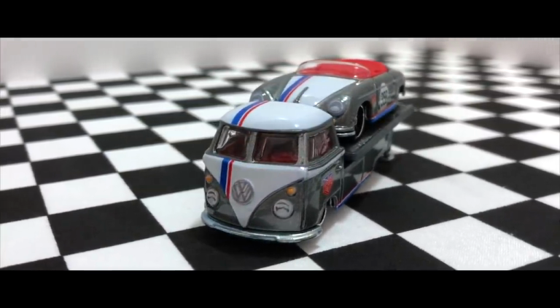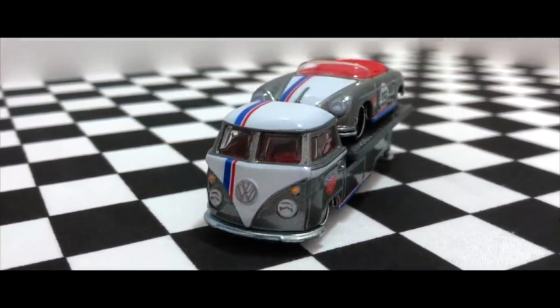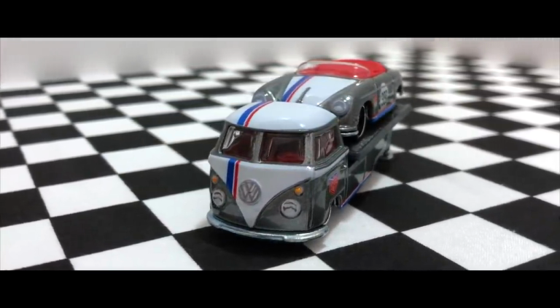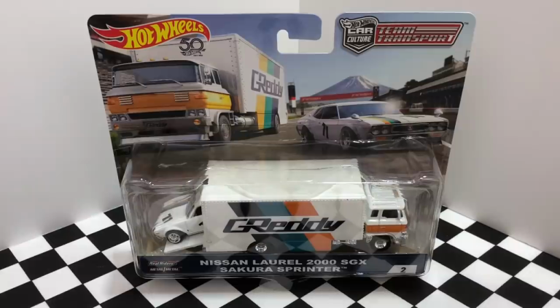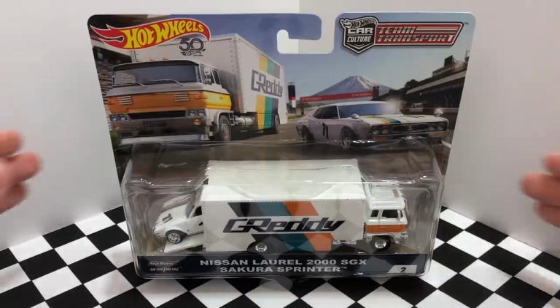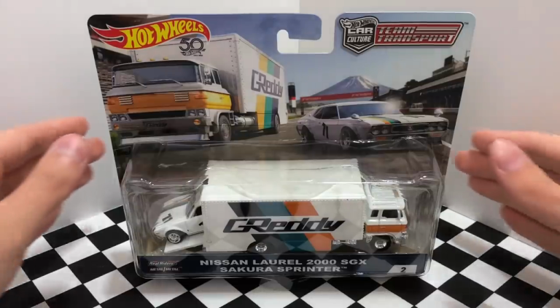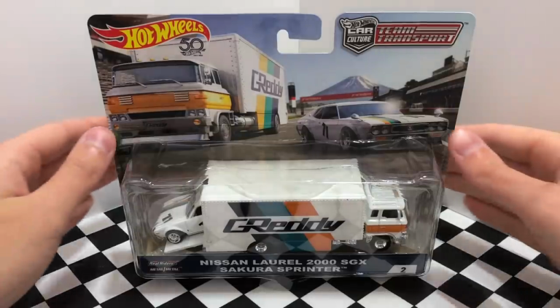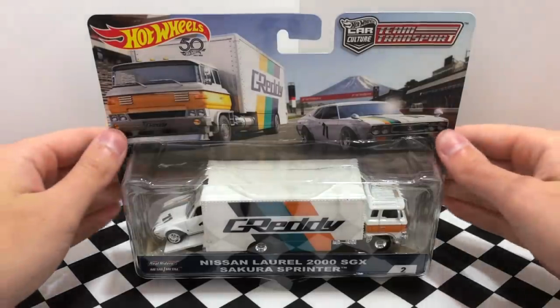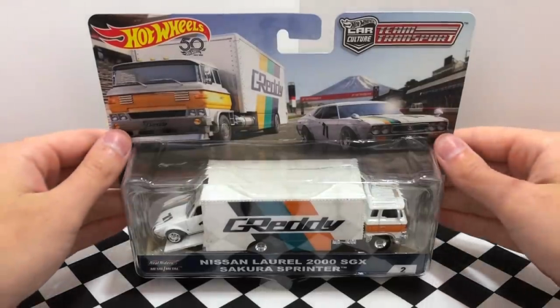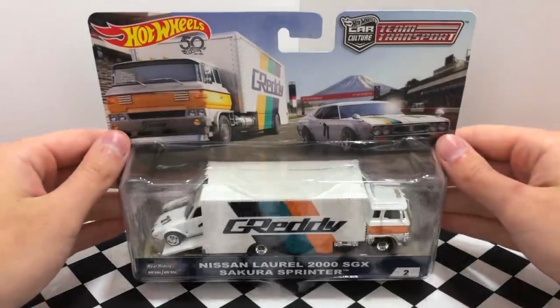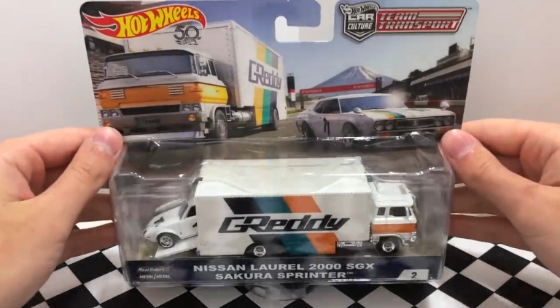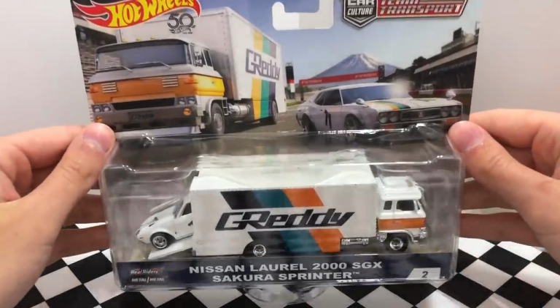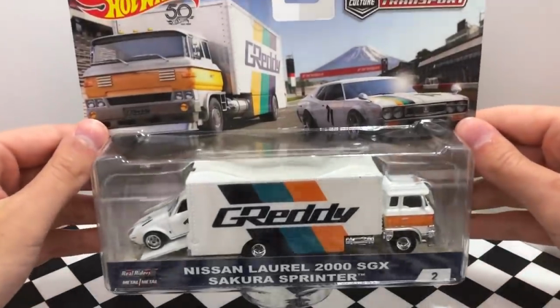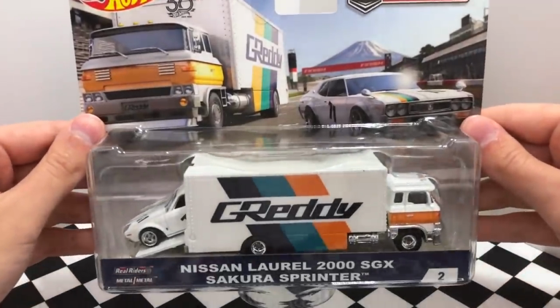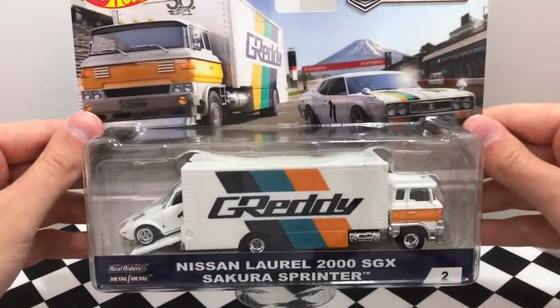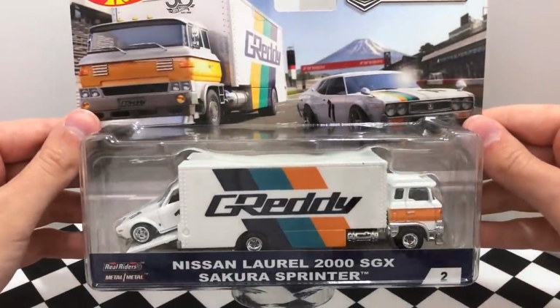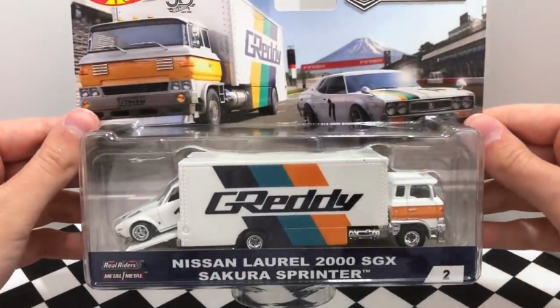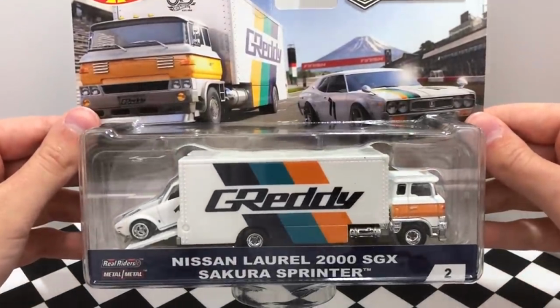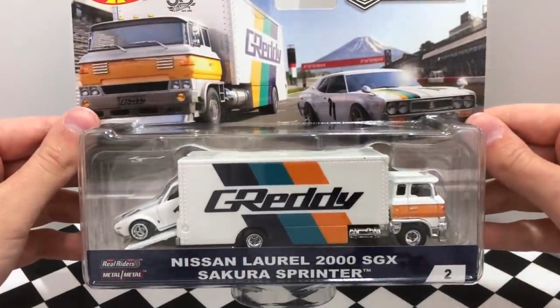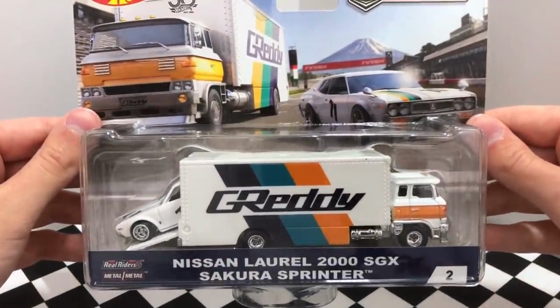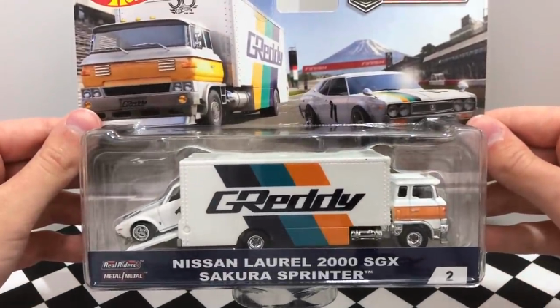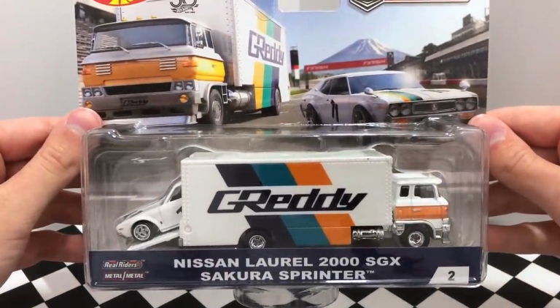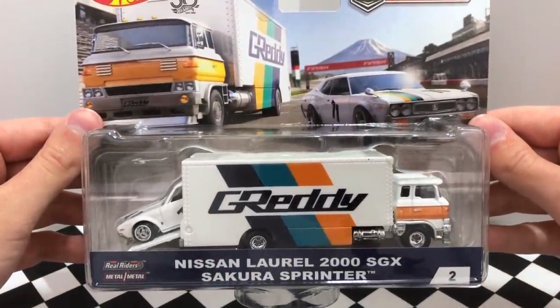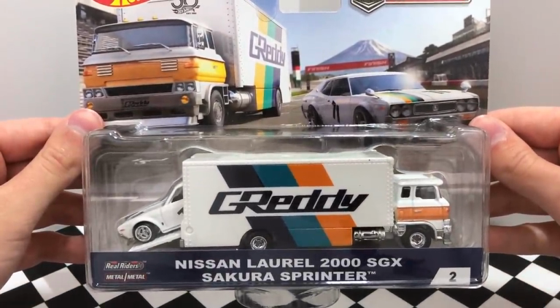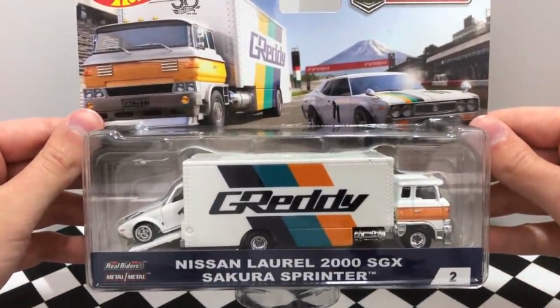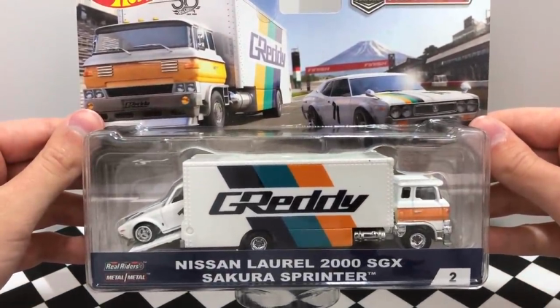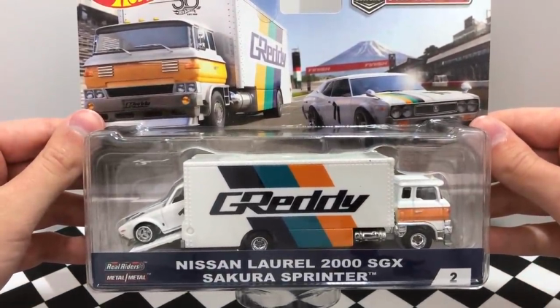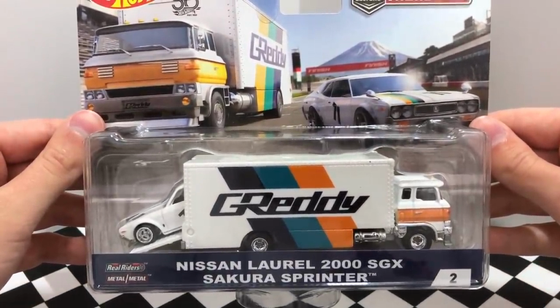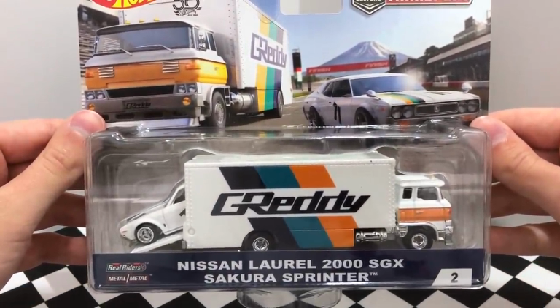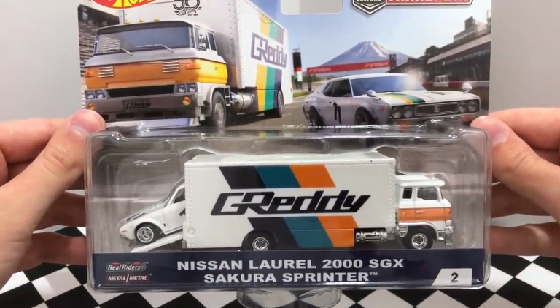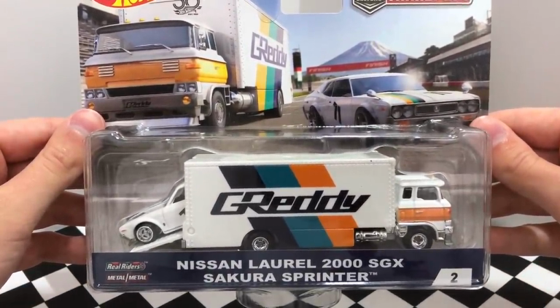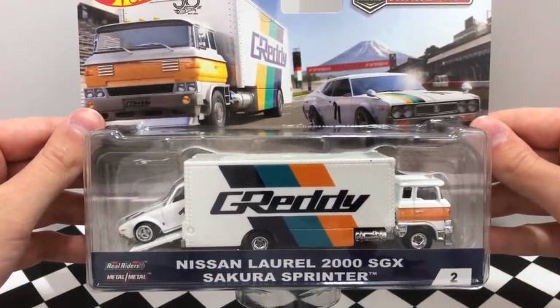The second set is the Nissan Laurel 2000 SGX and the Sakura Sprinter.